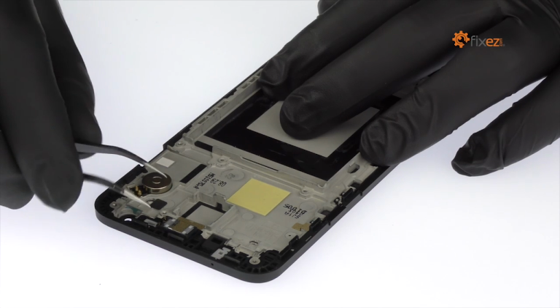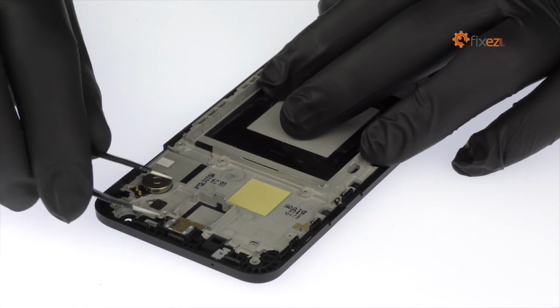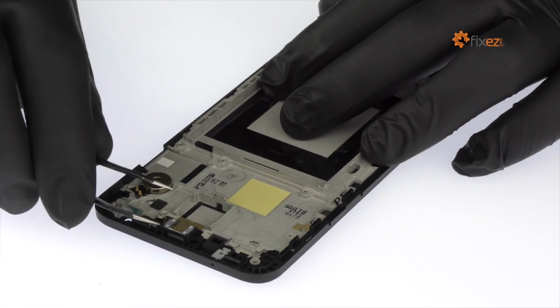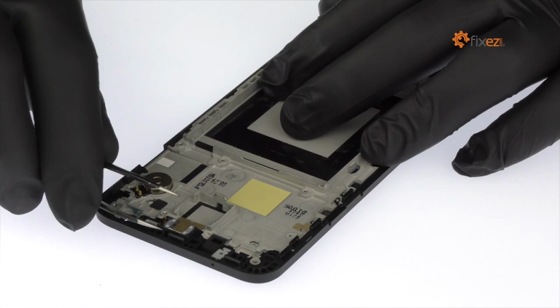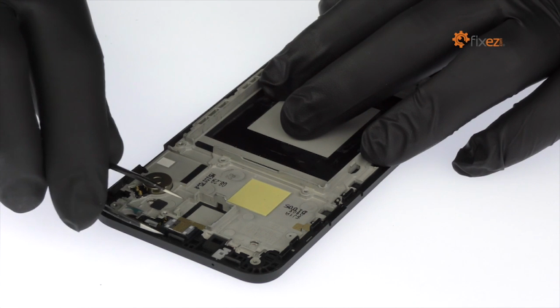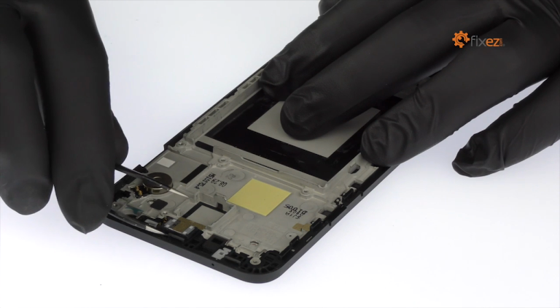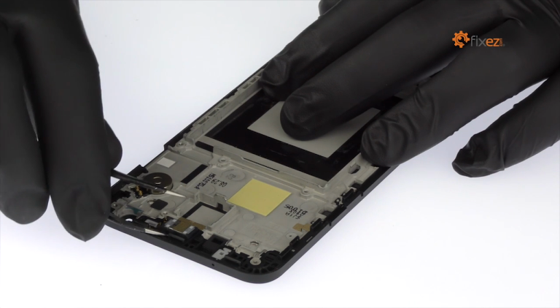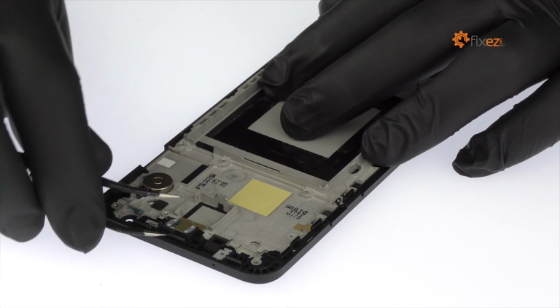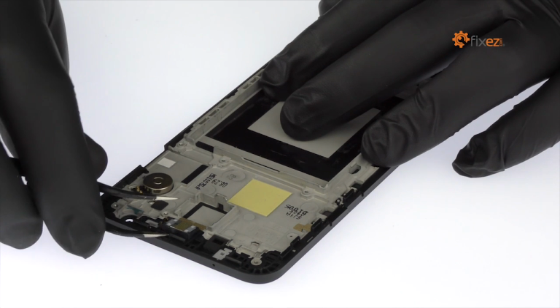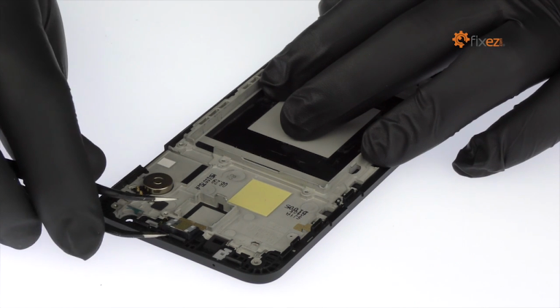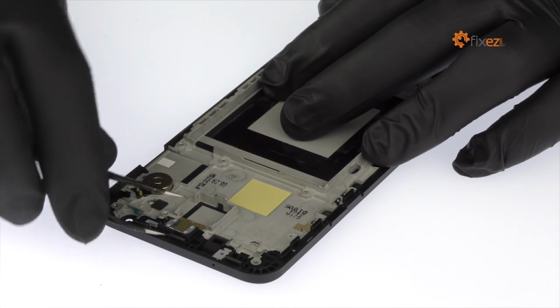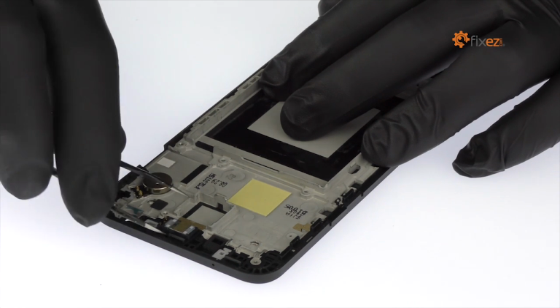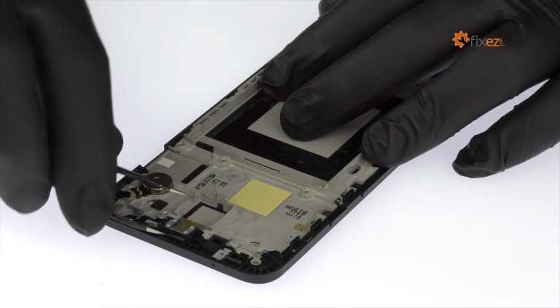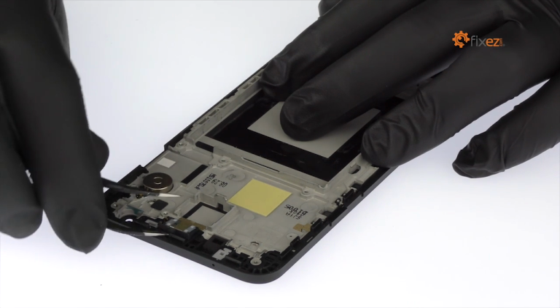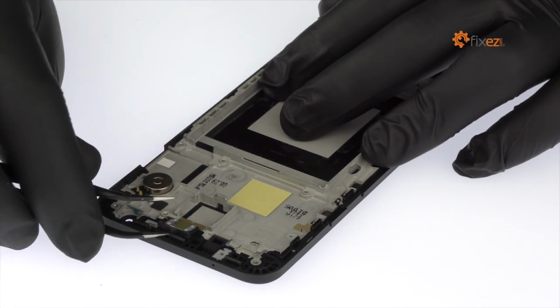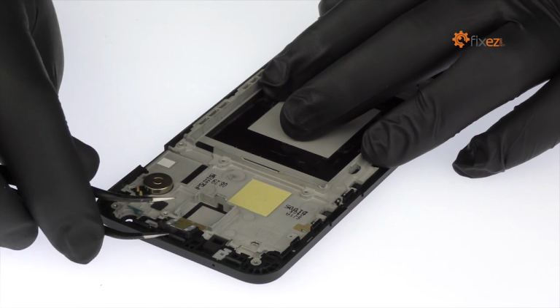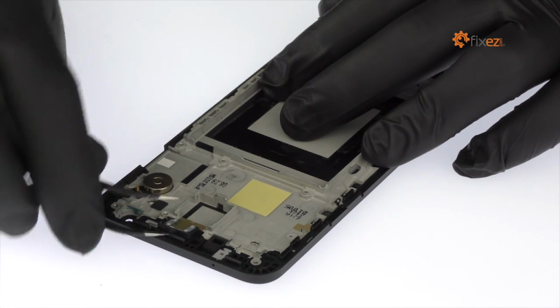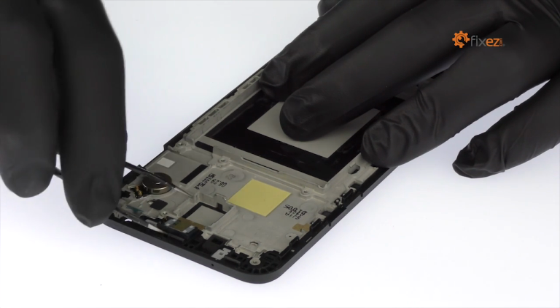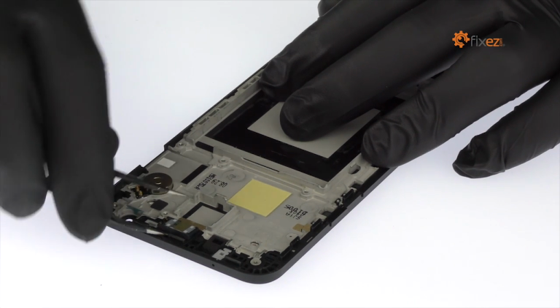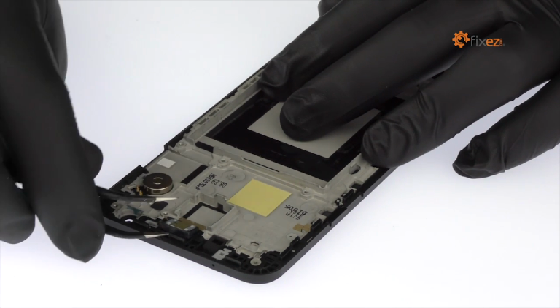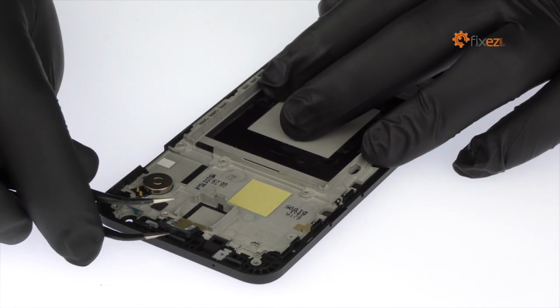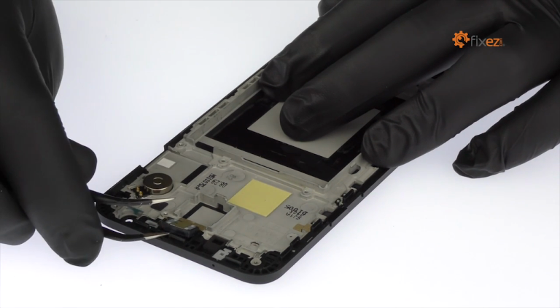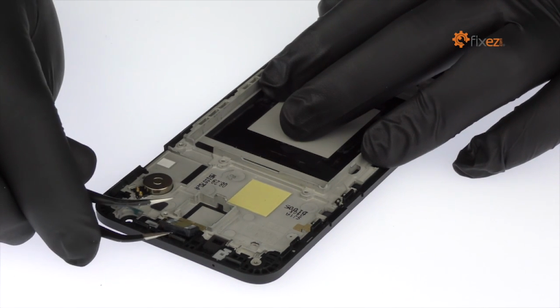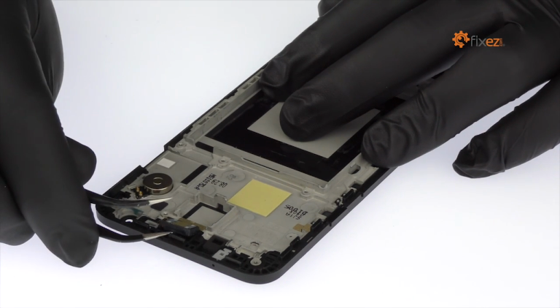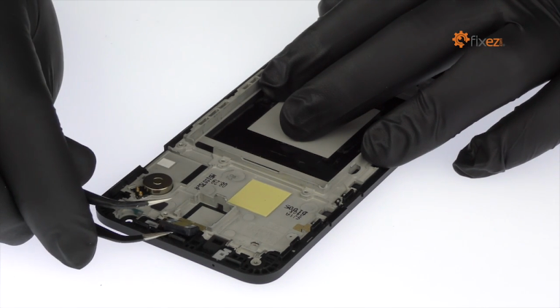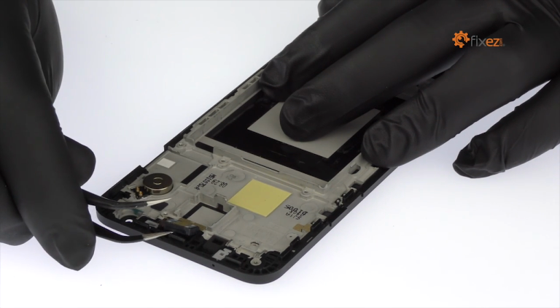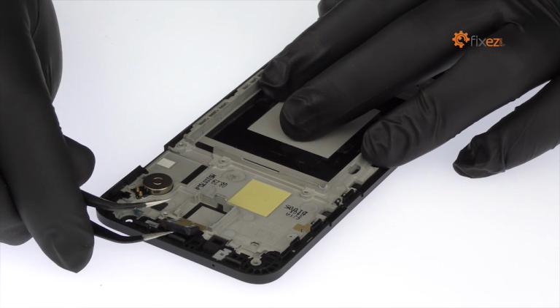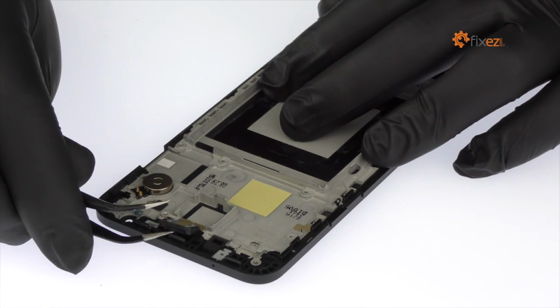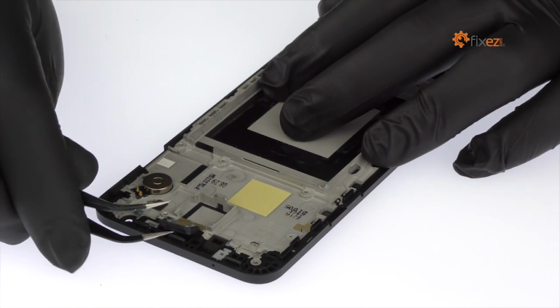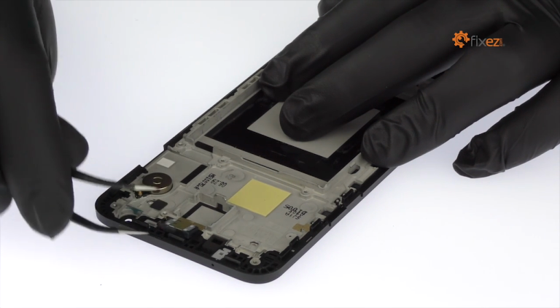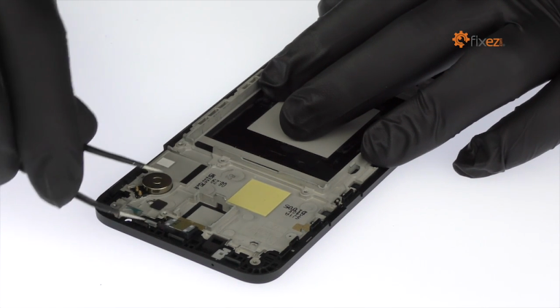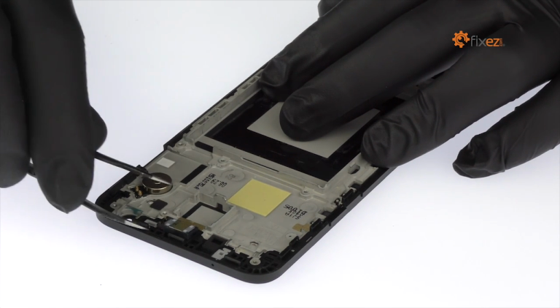Use the fine-tip curved tweezers to remove the earpiece speaker.